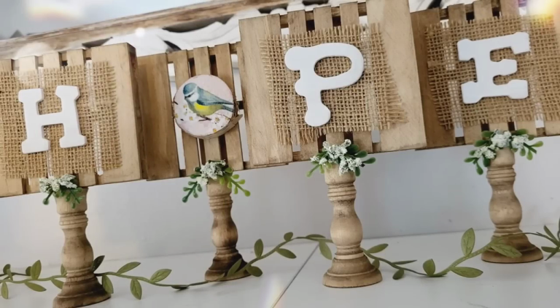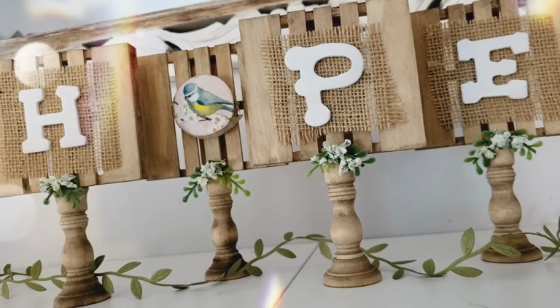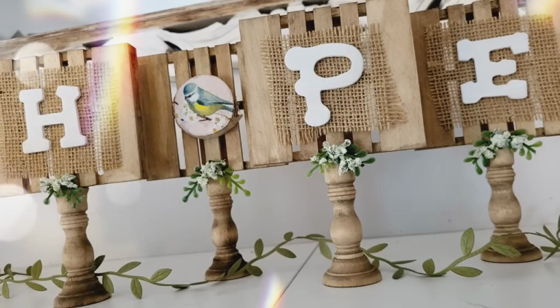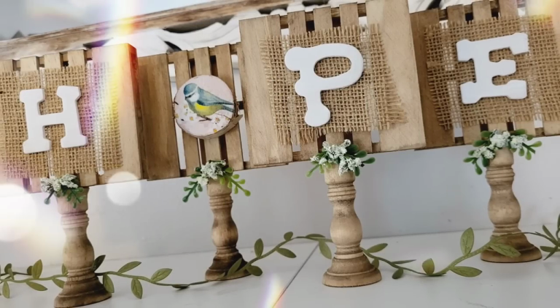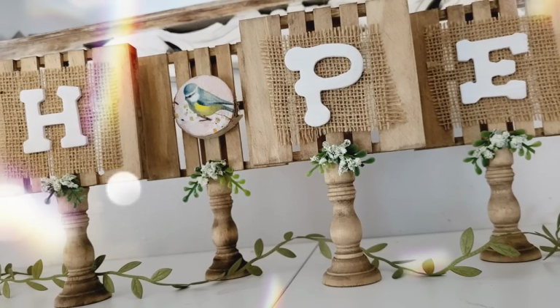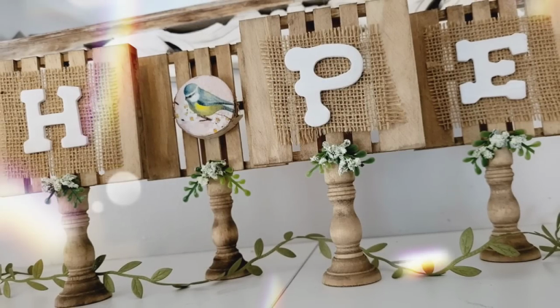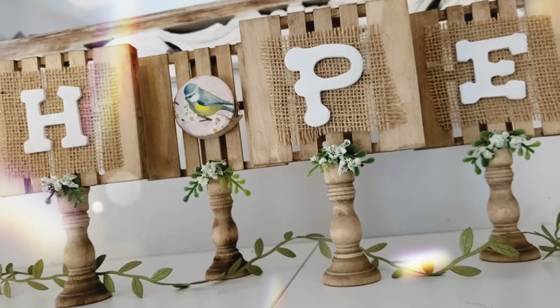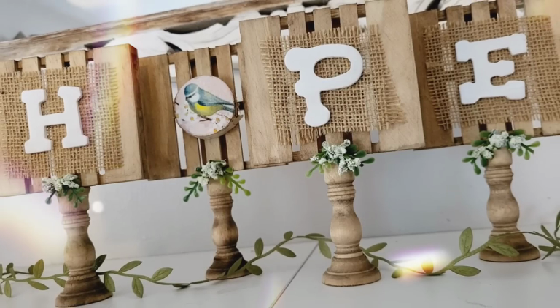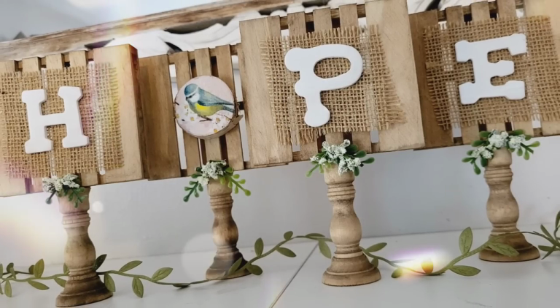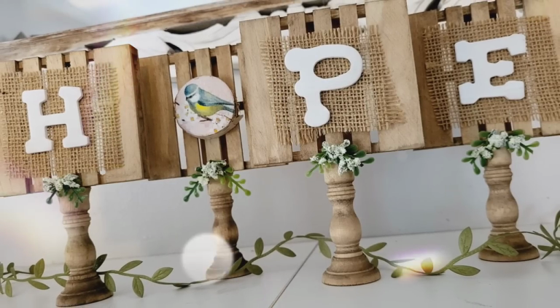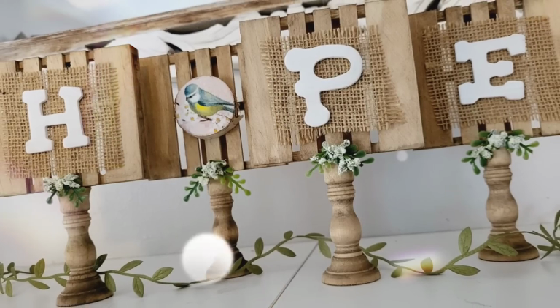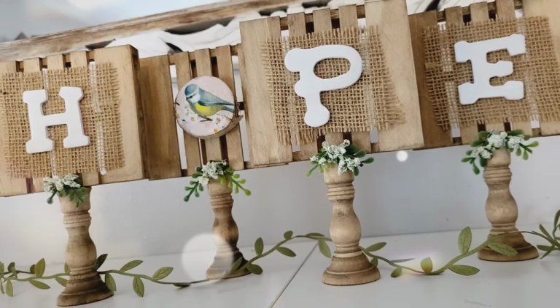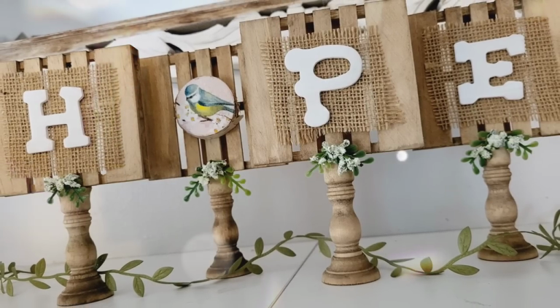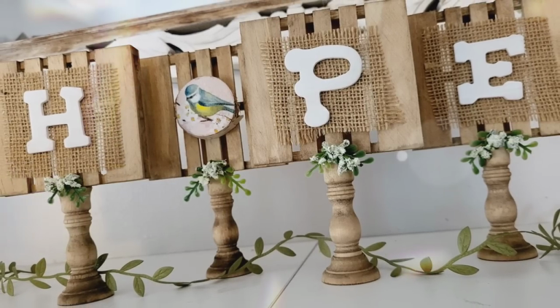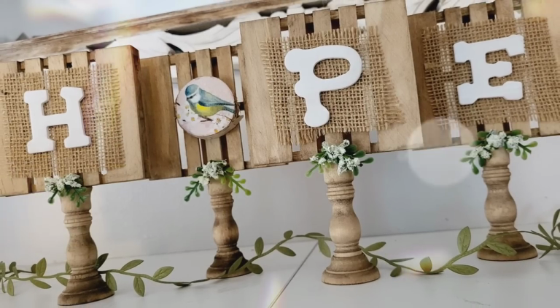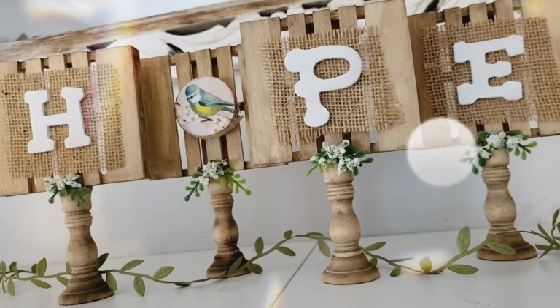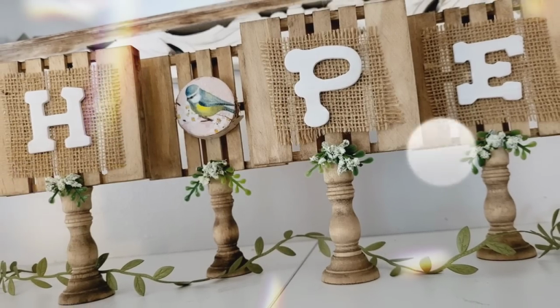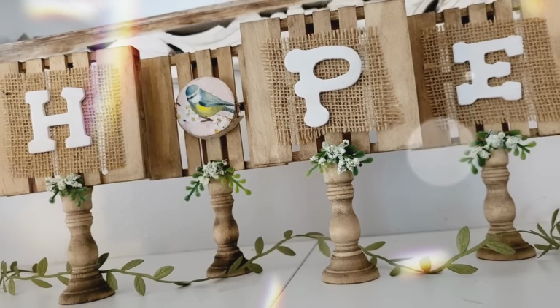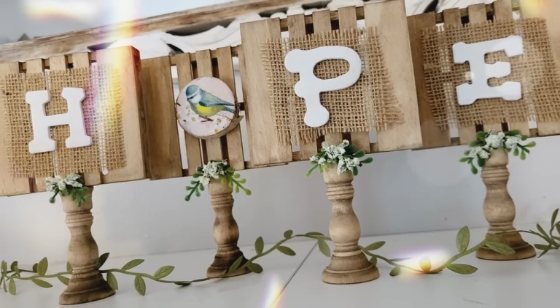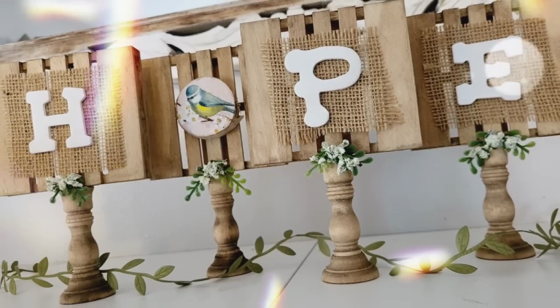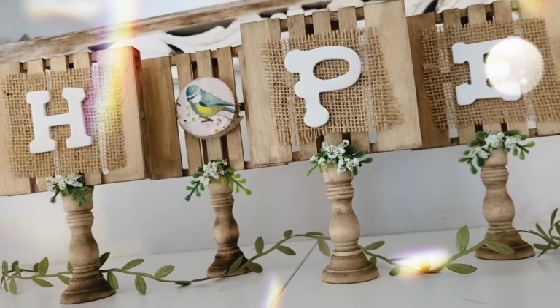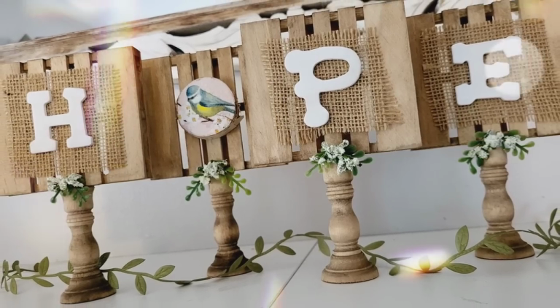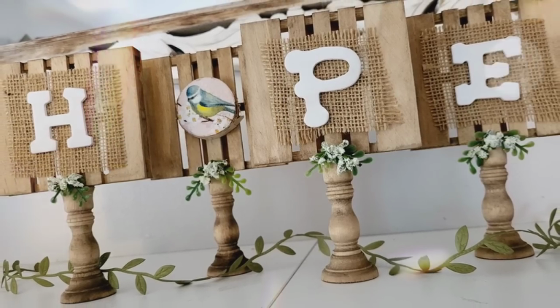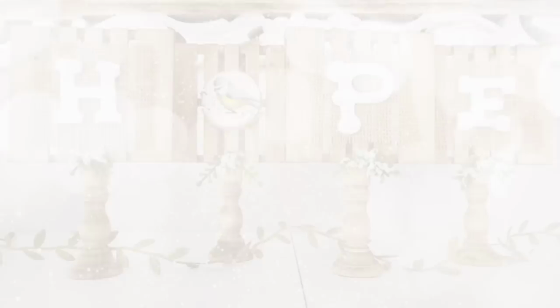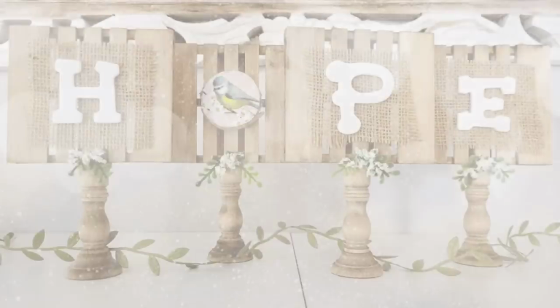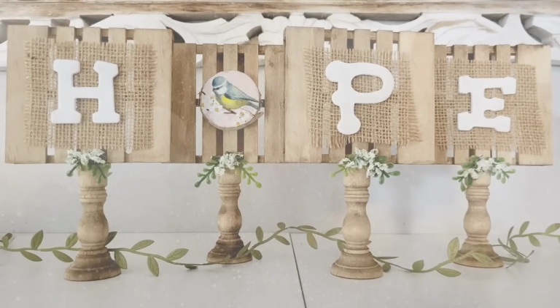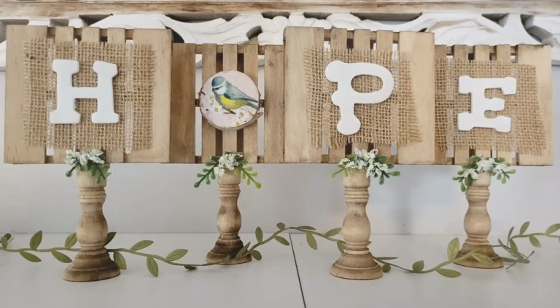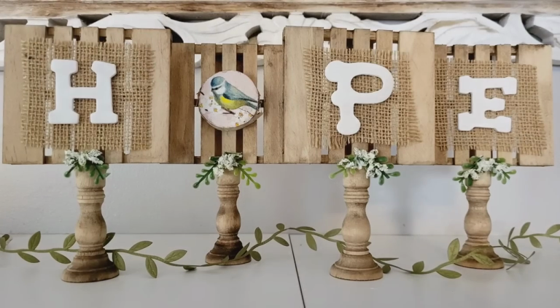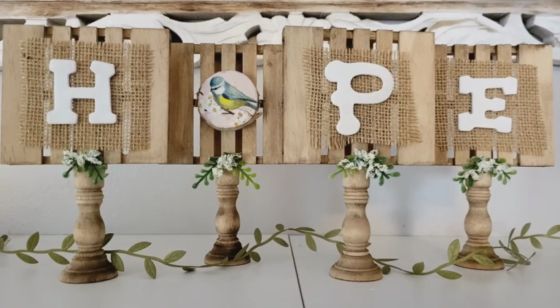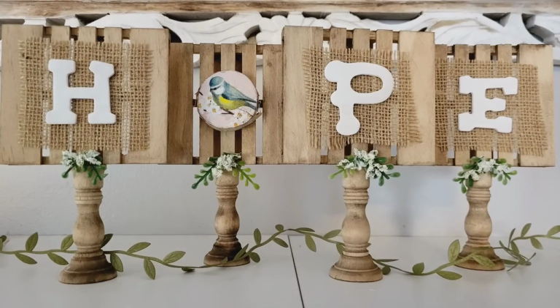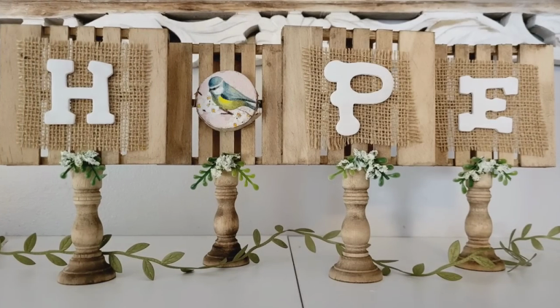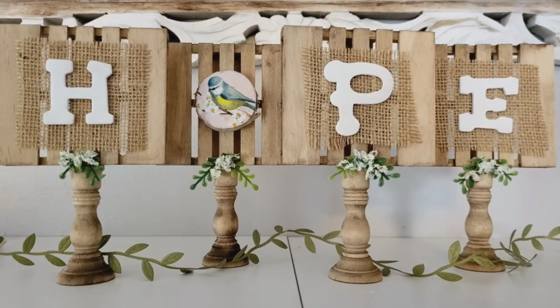Absolutely one of my favorite palette DIYs so far this year. Let me know what you guys think.